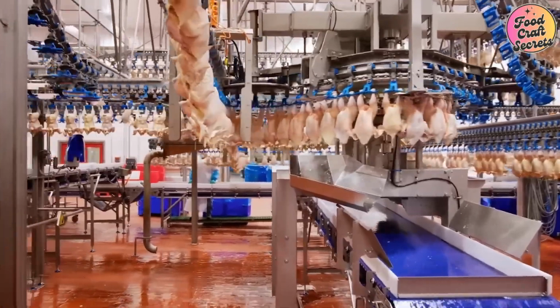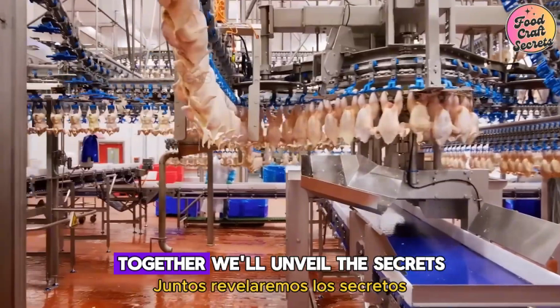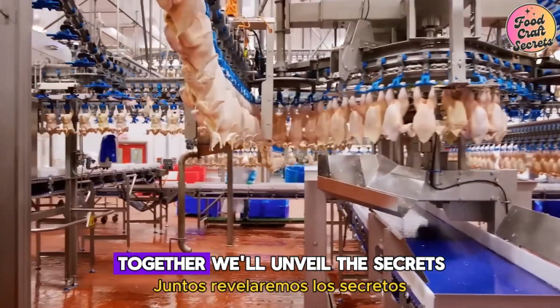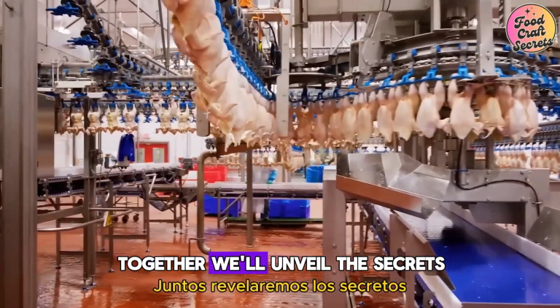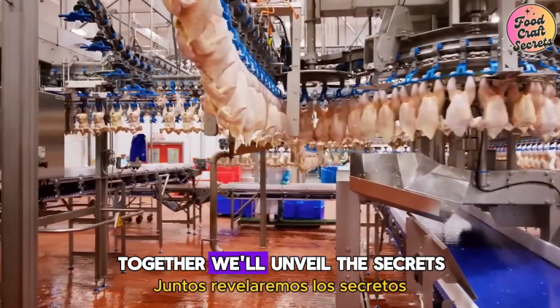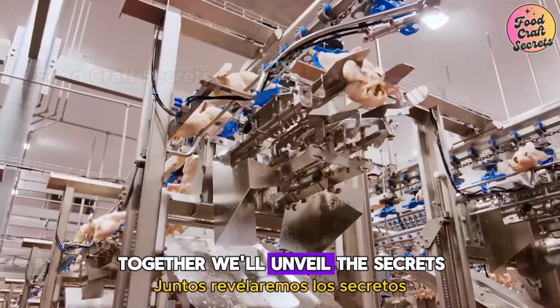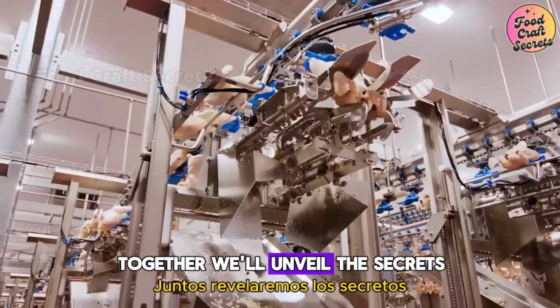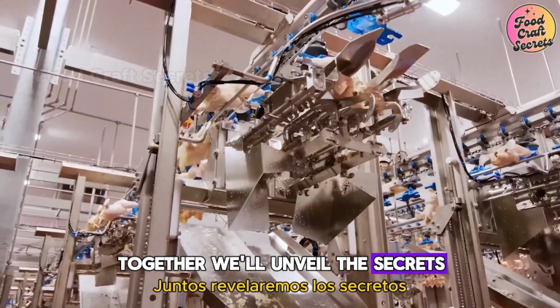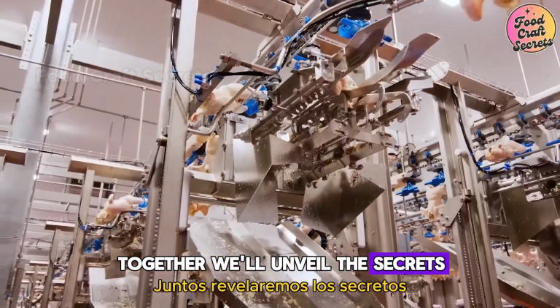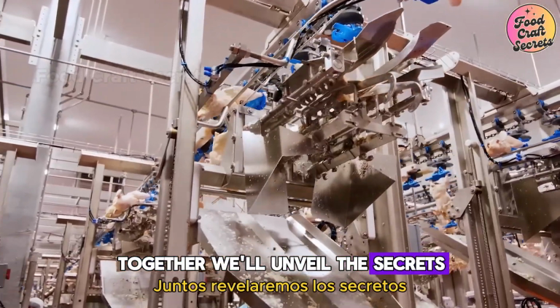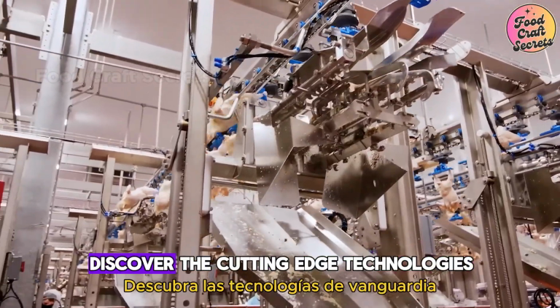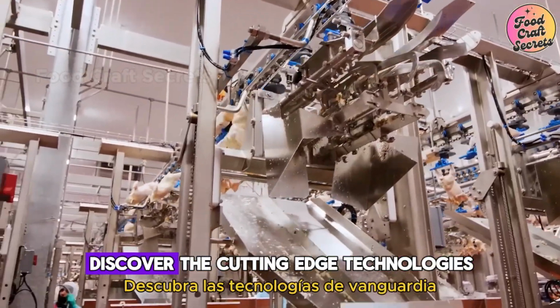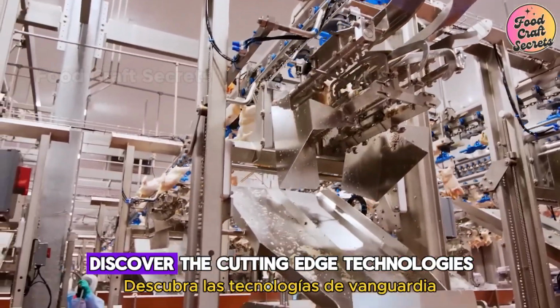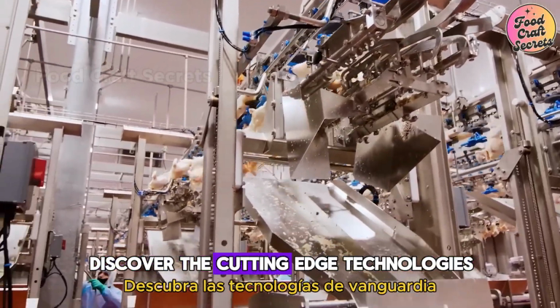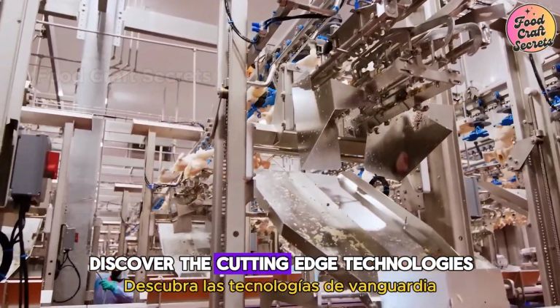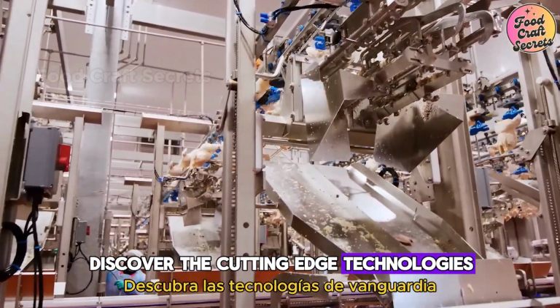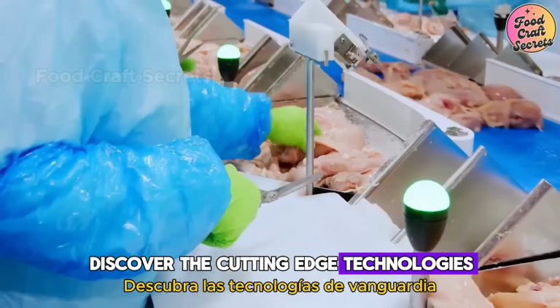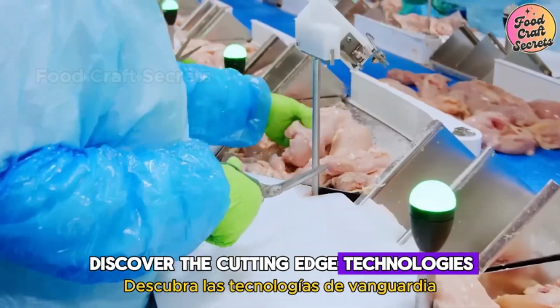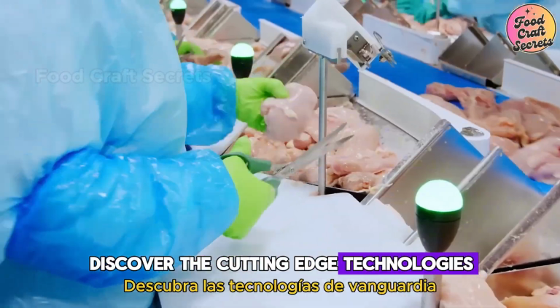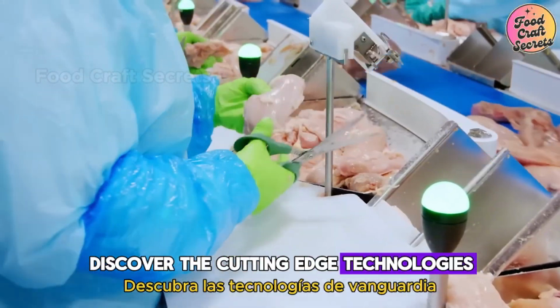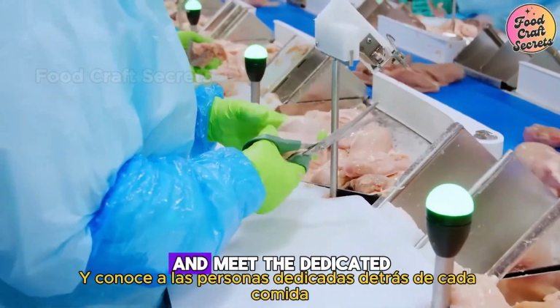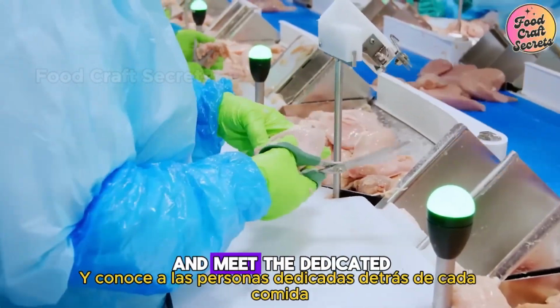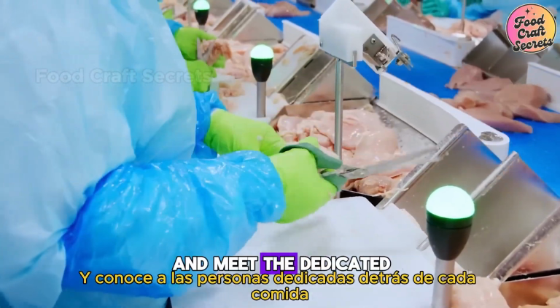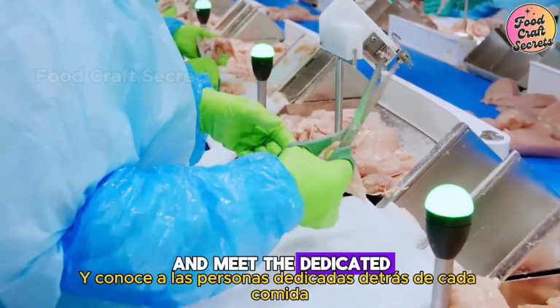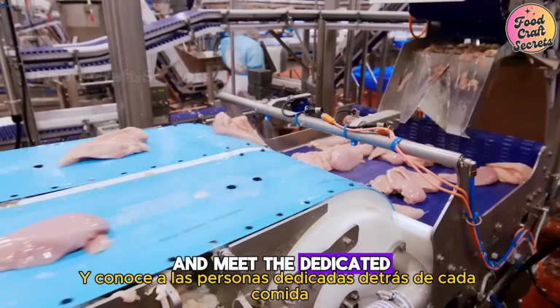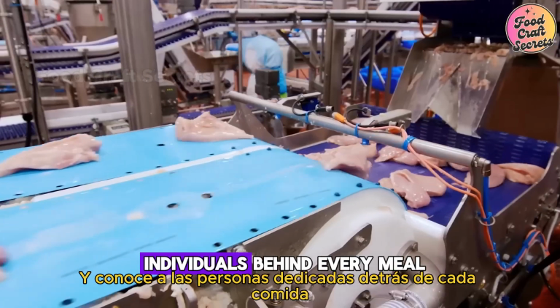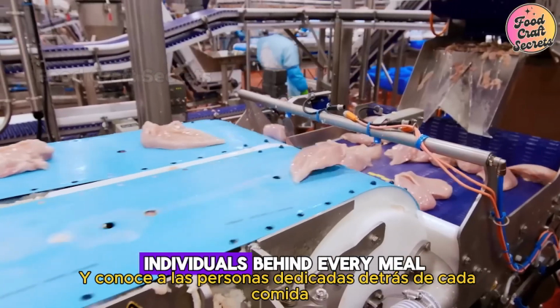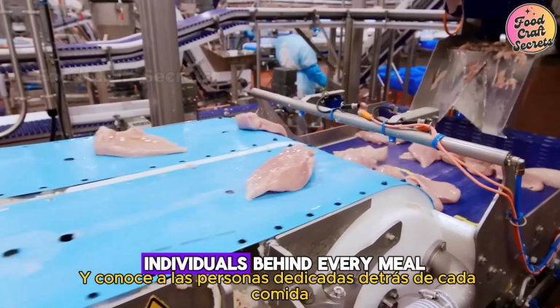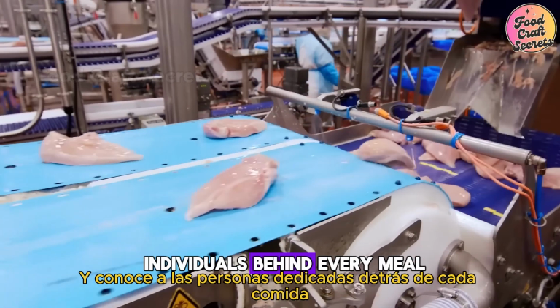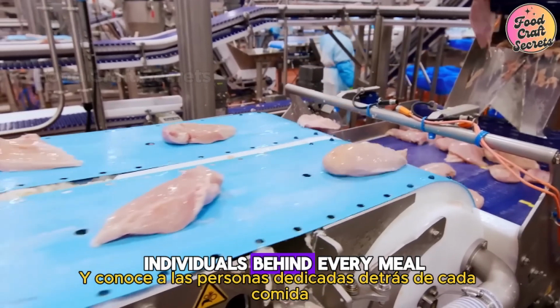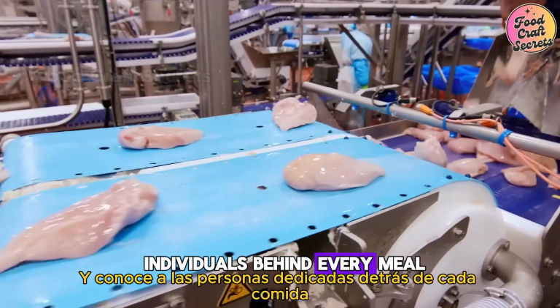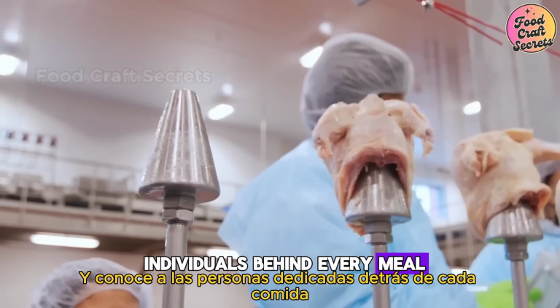Together, we'll unveil the secrets, discover the cutting-edge technologies, and meet the dedicated individuals behind every meal.